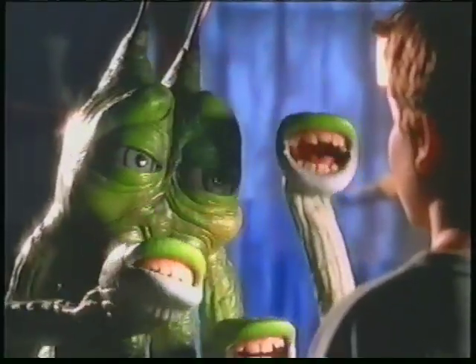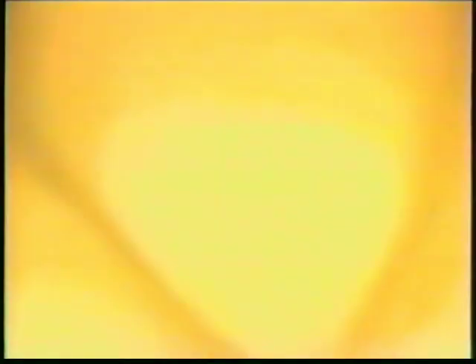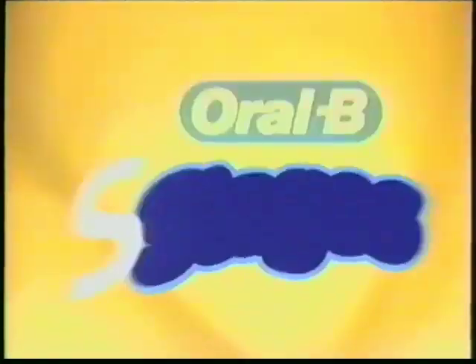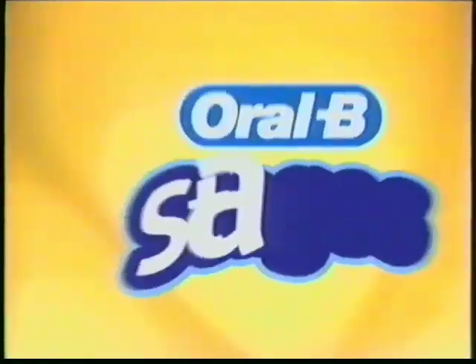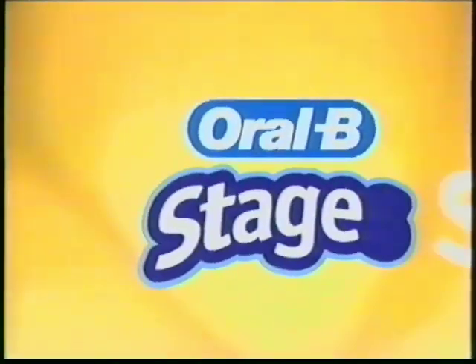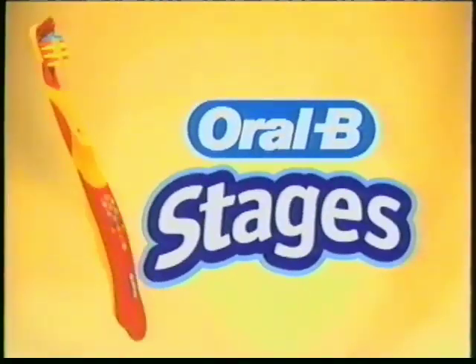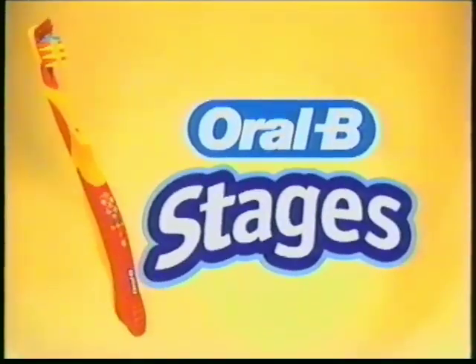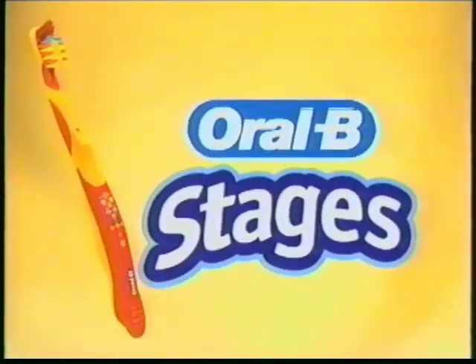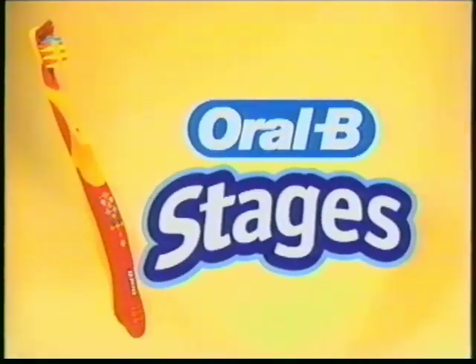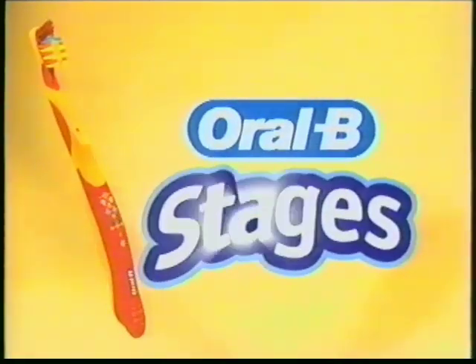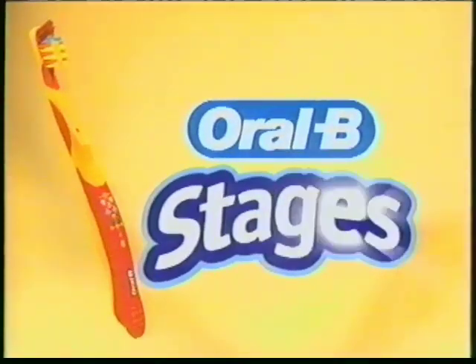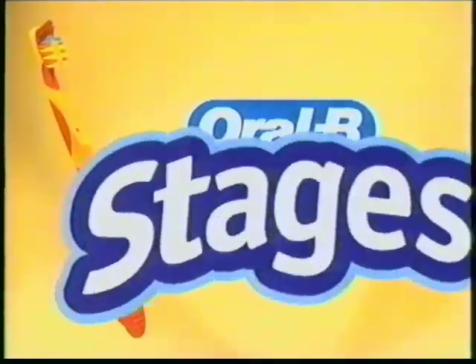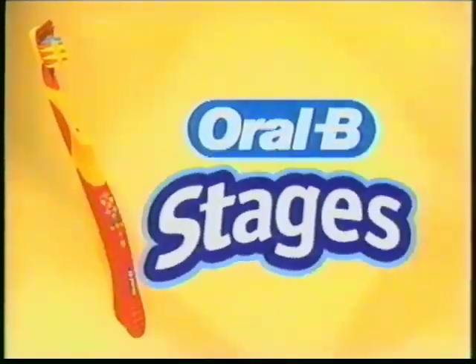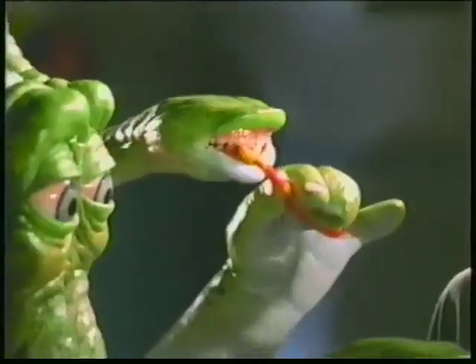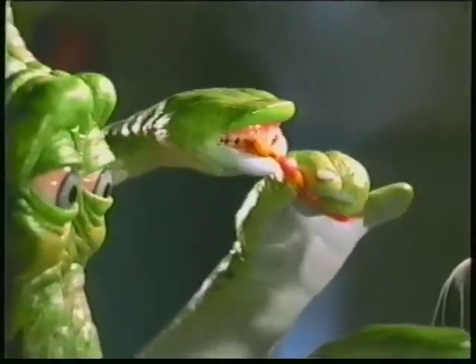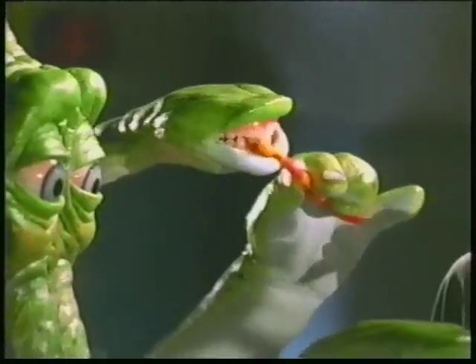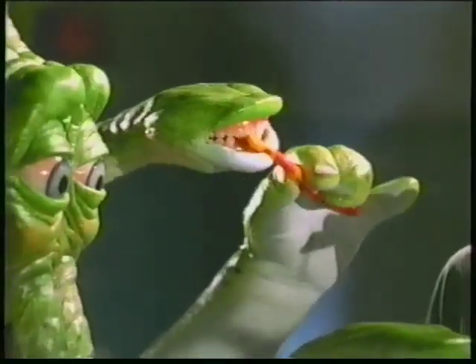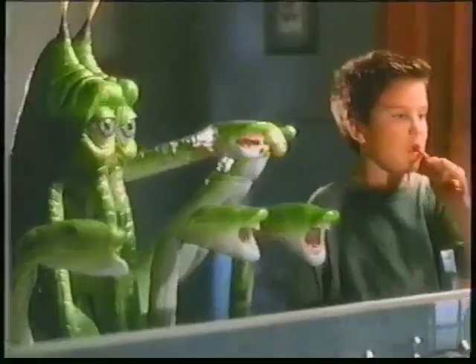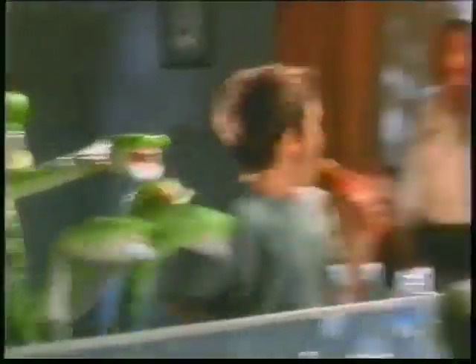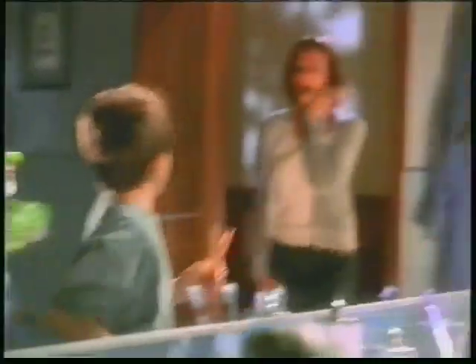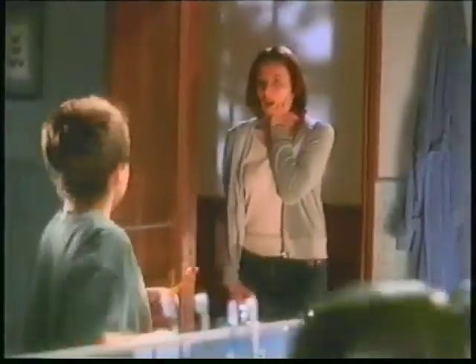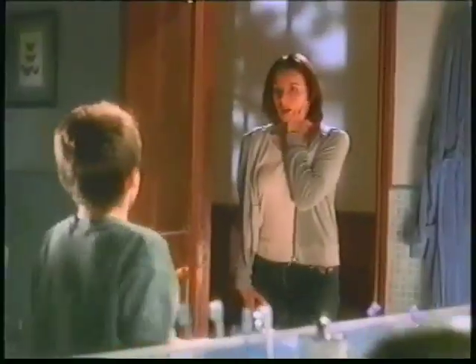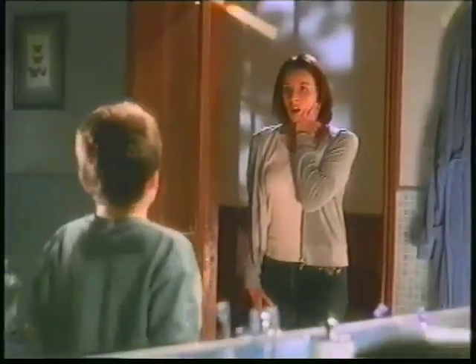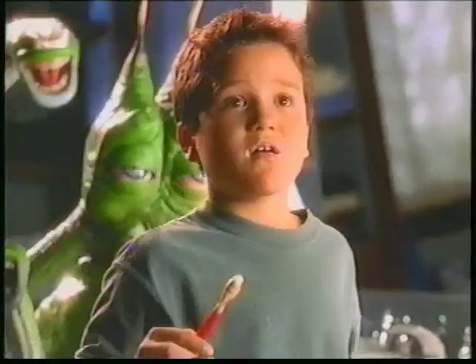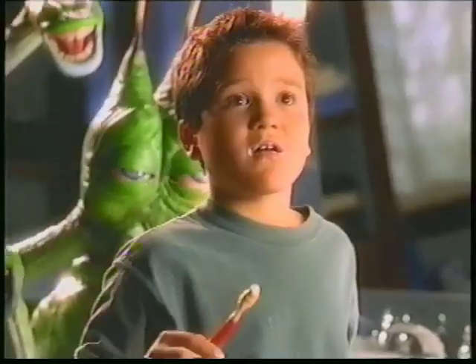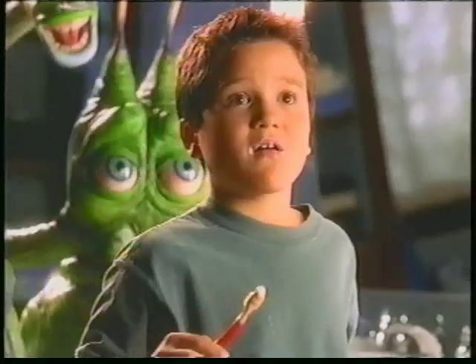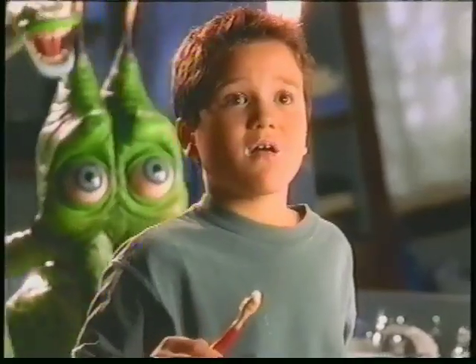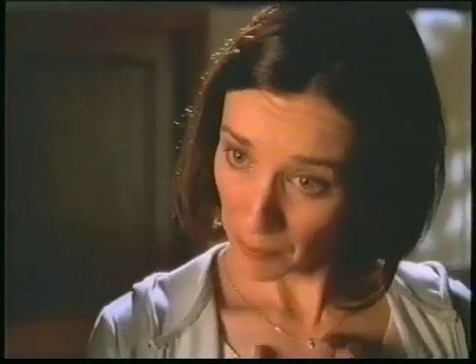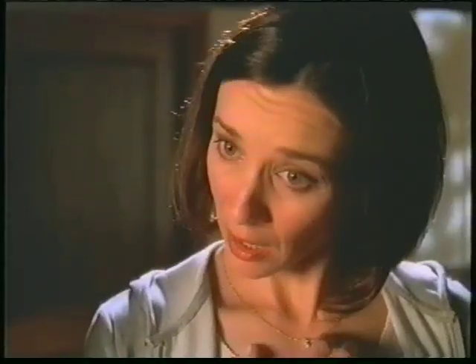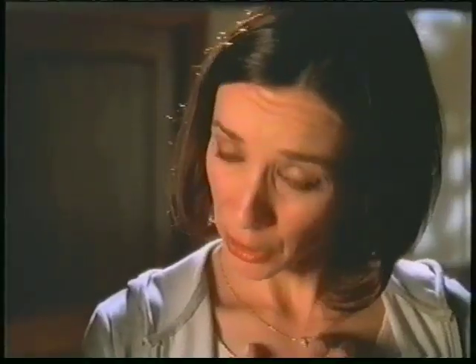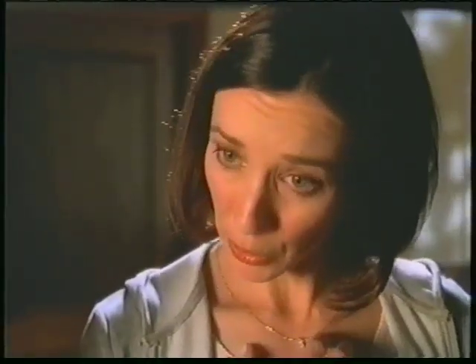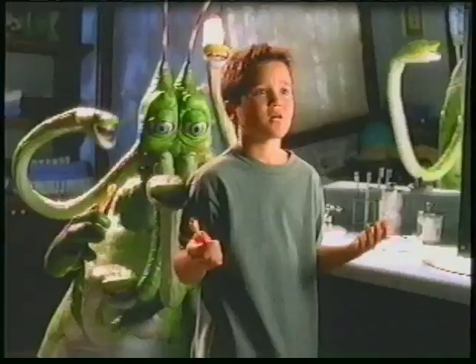Oral-B Stages, cause teeth go through crazy stages. He didn't put the top back on the toothpaste.